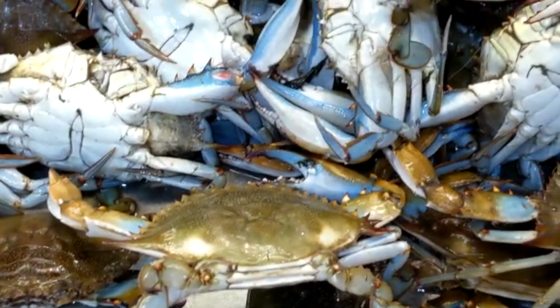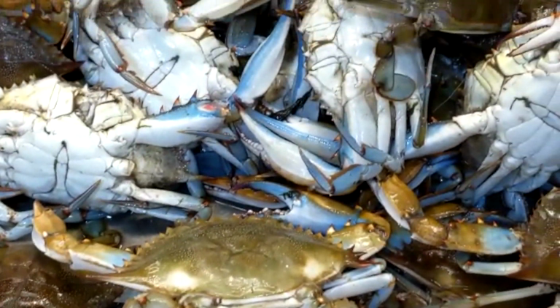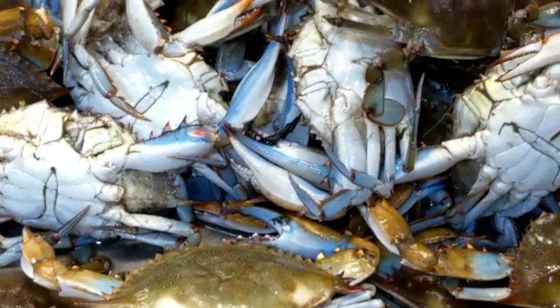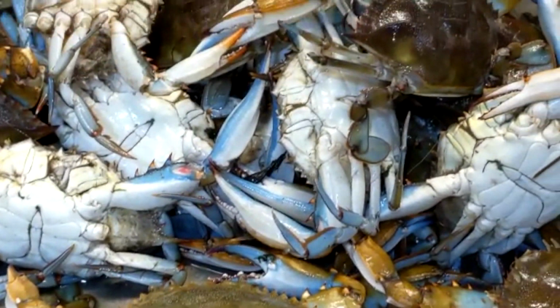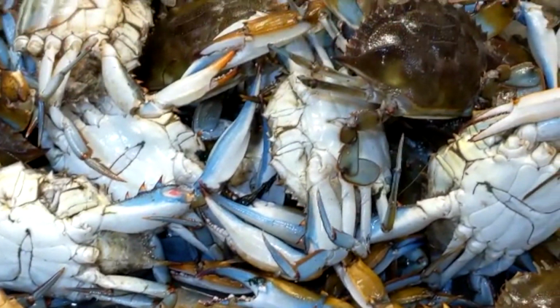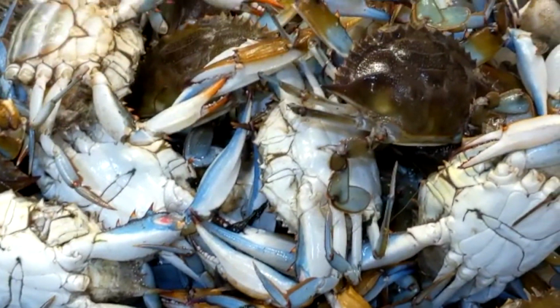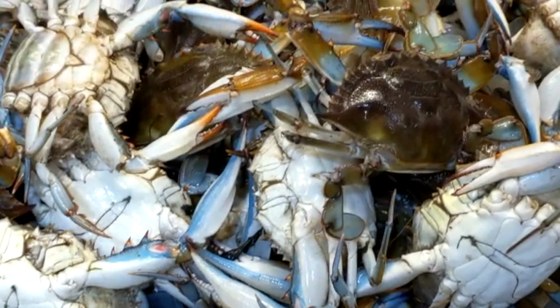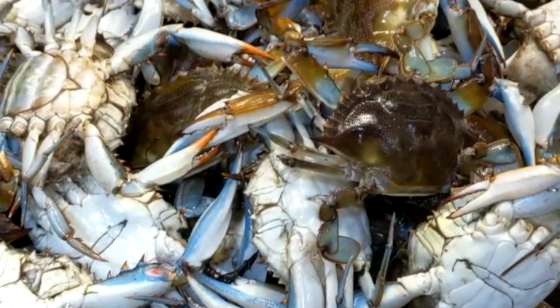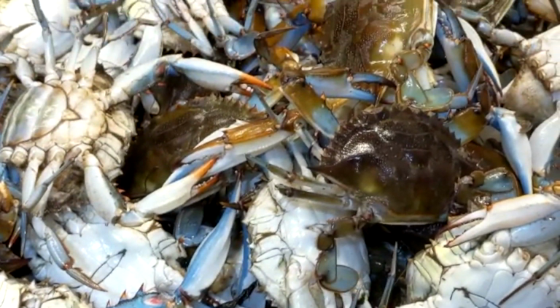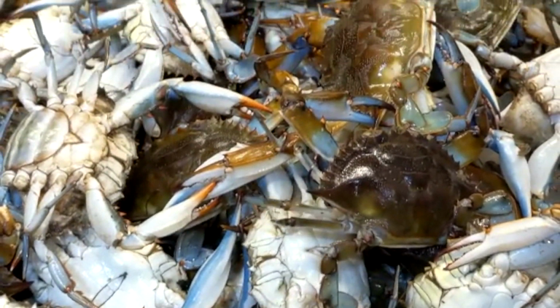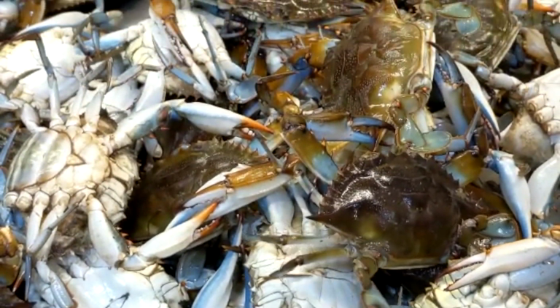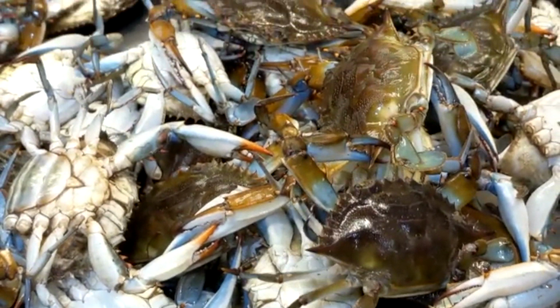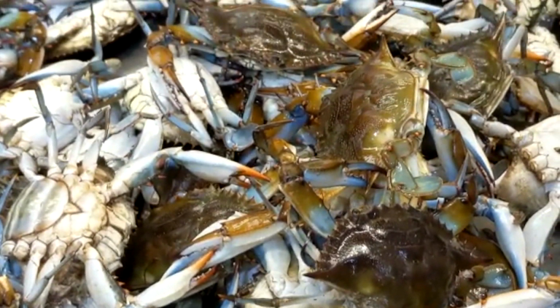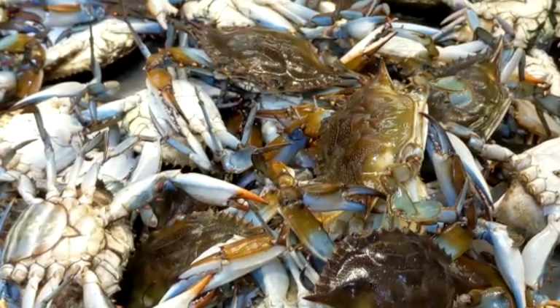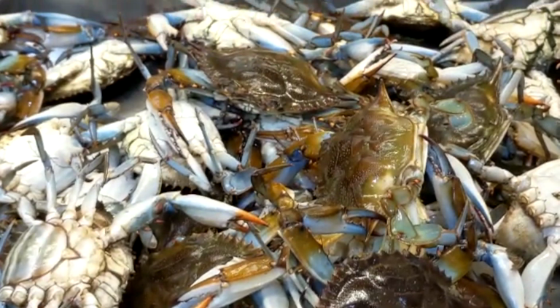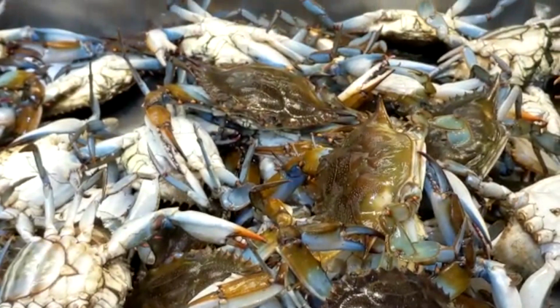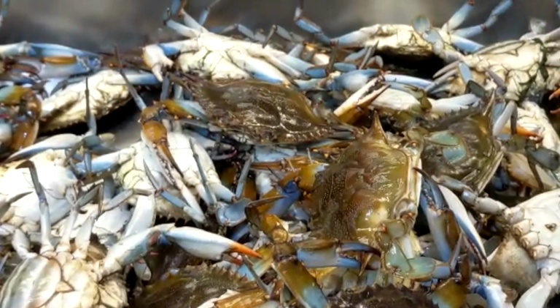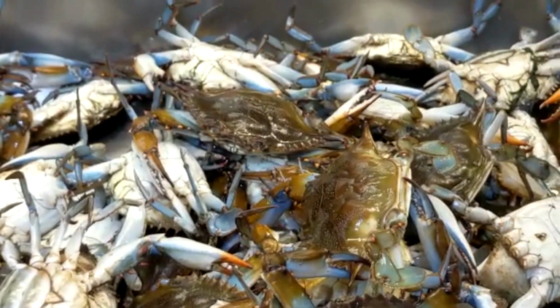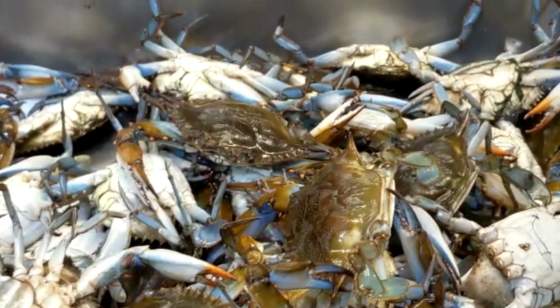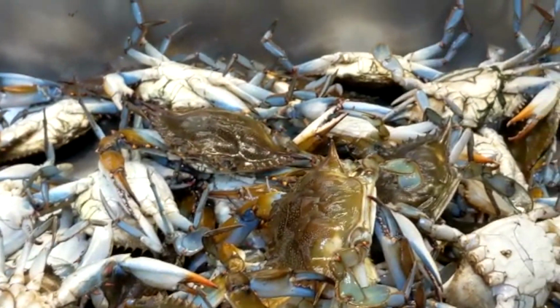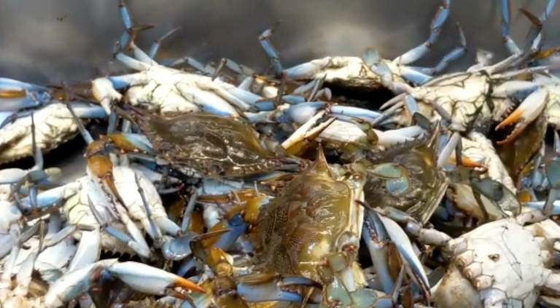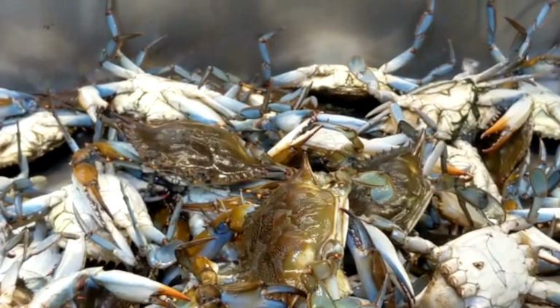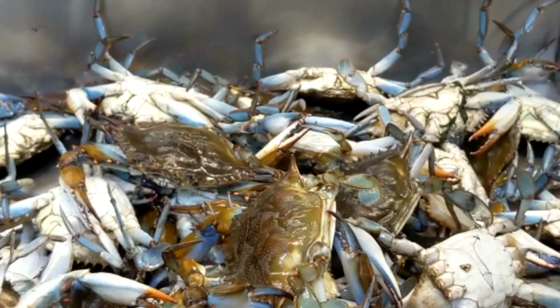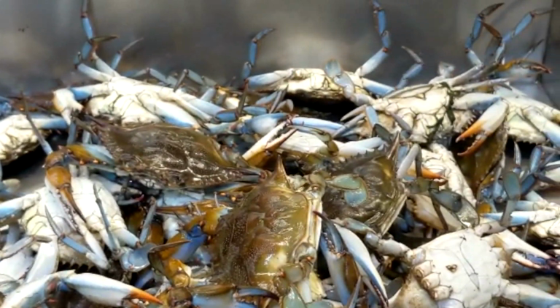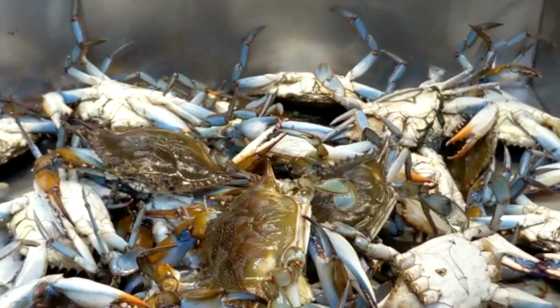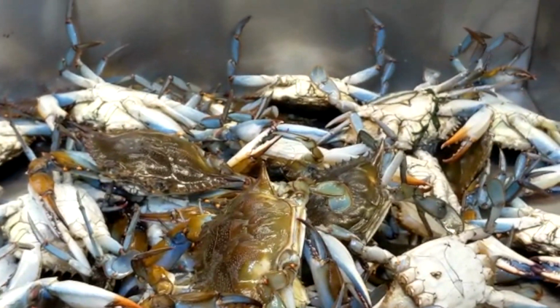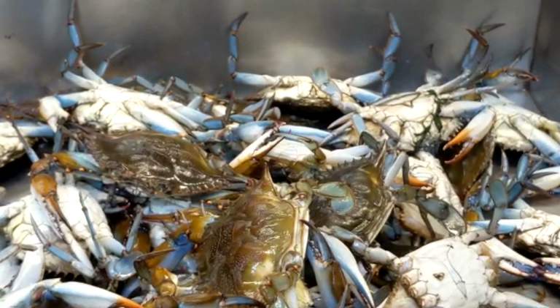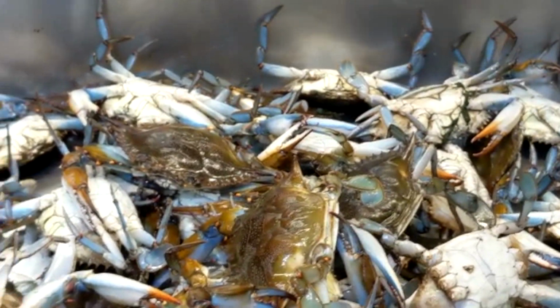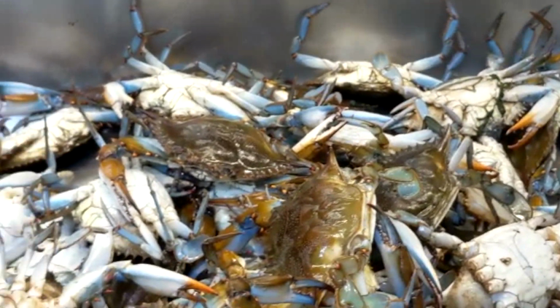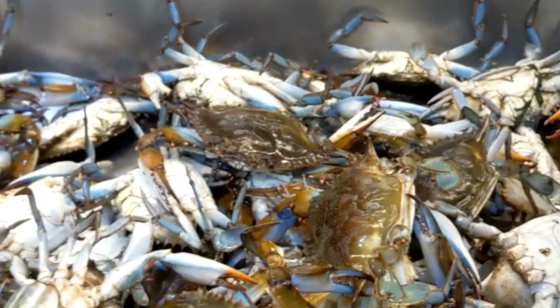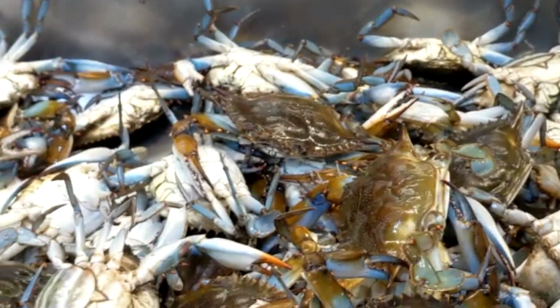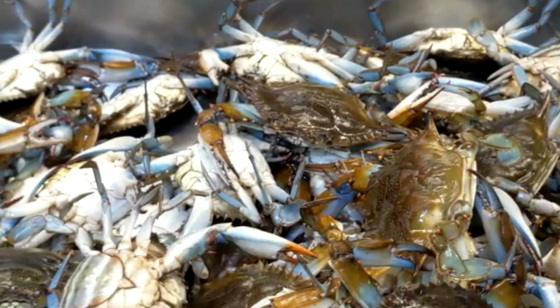If you want to put the crab in the fridge, it will taste good.